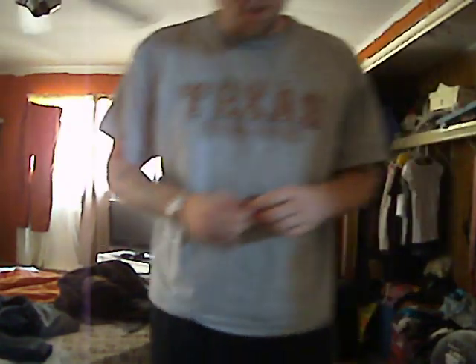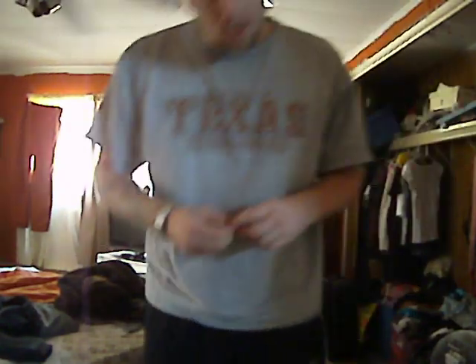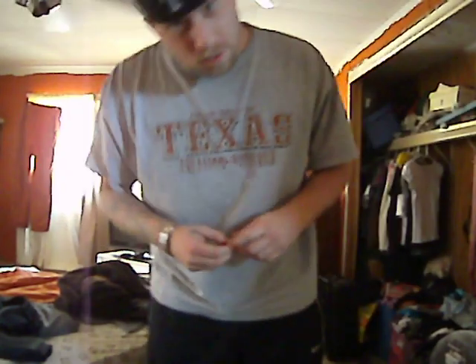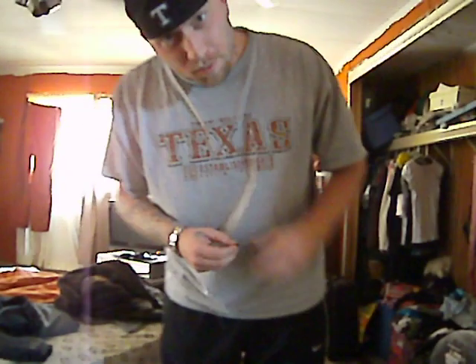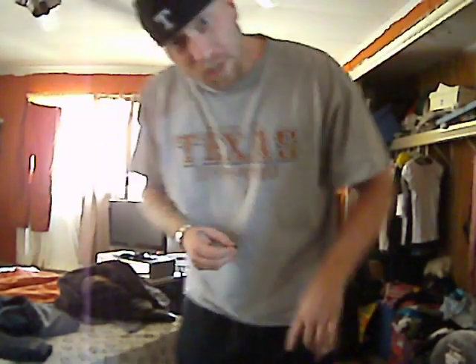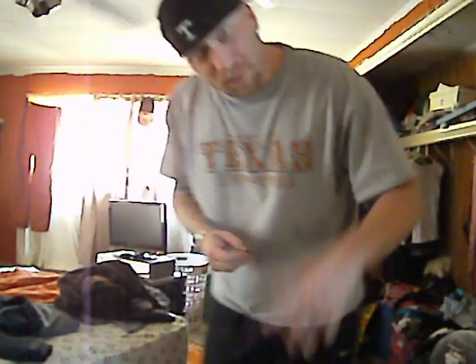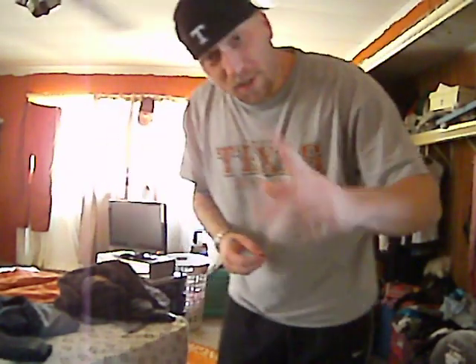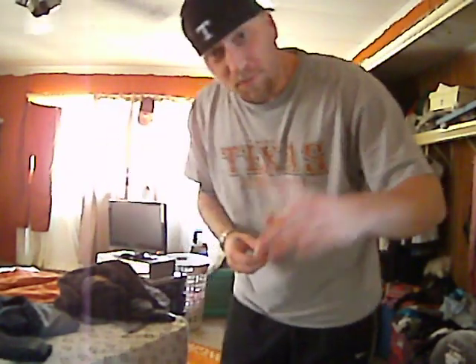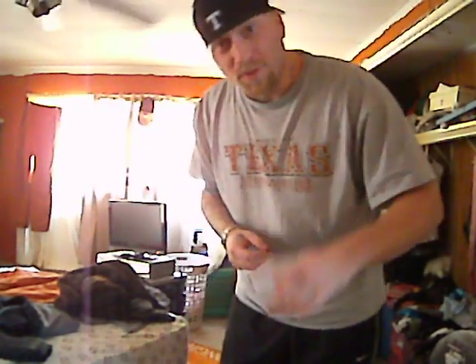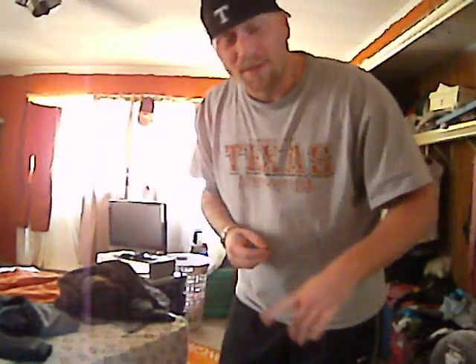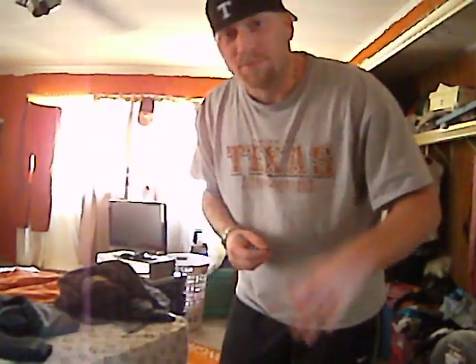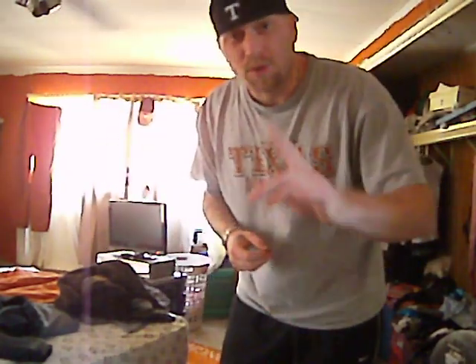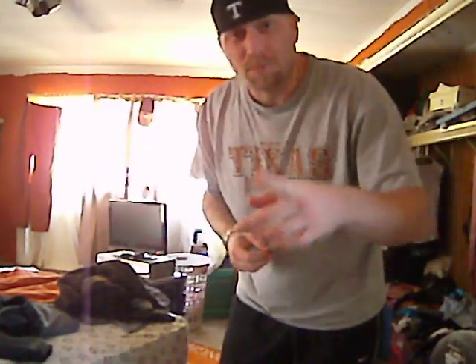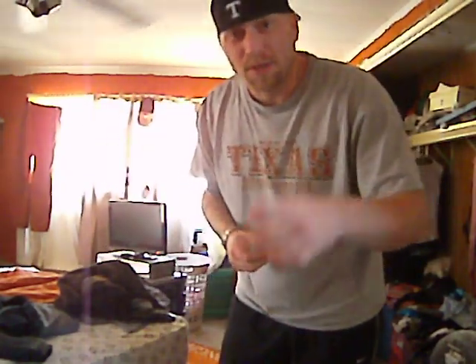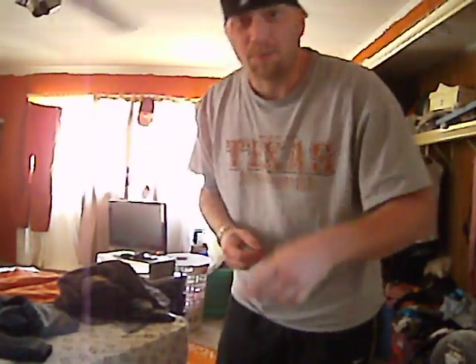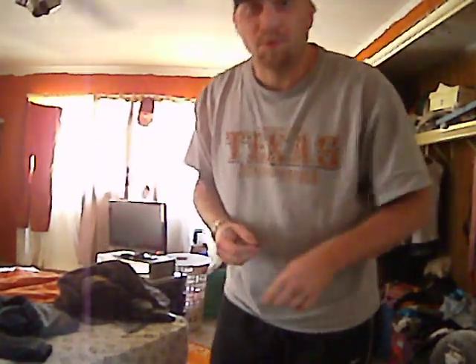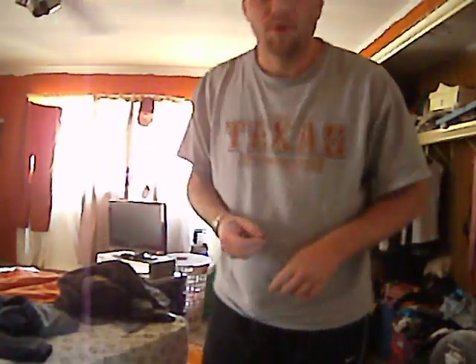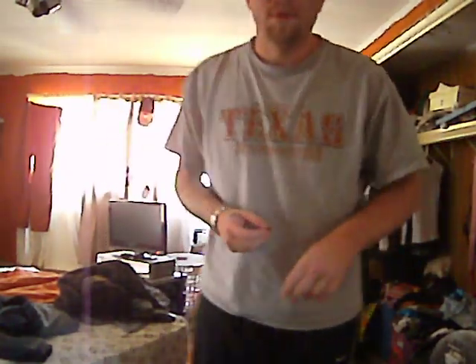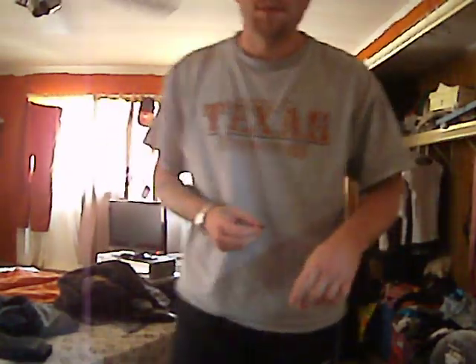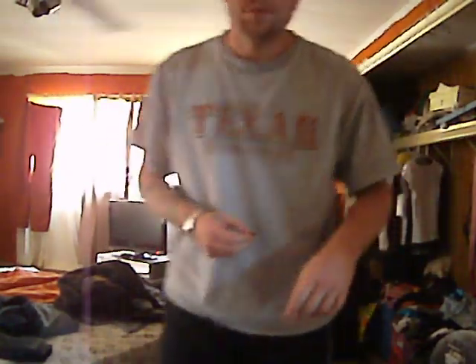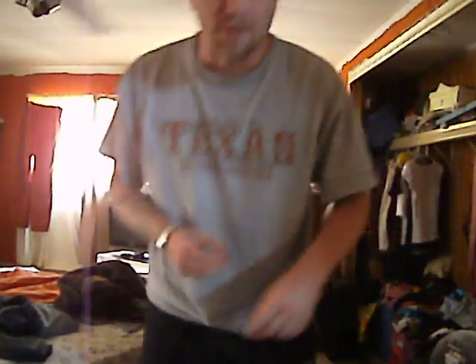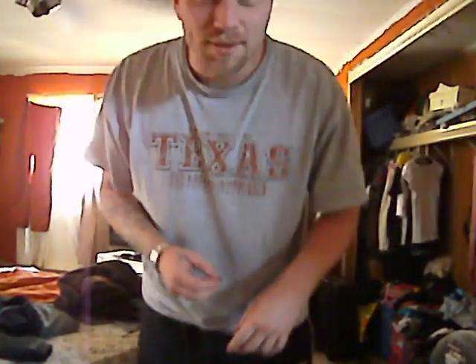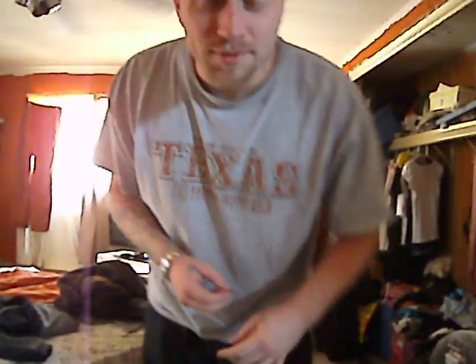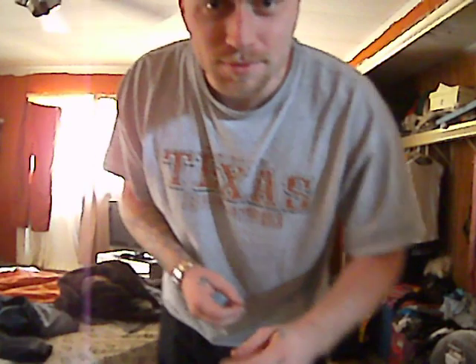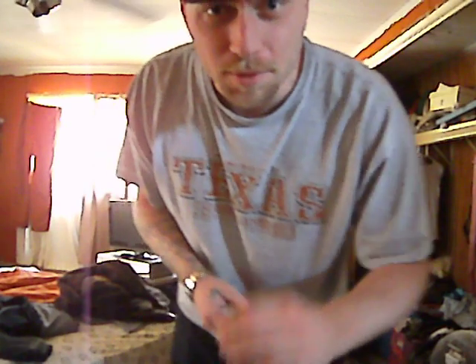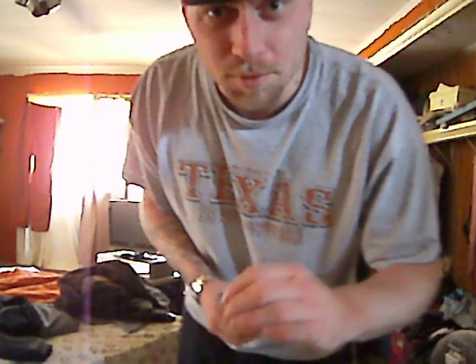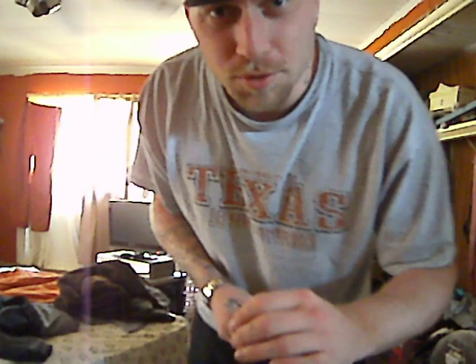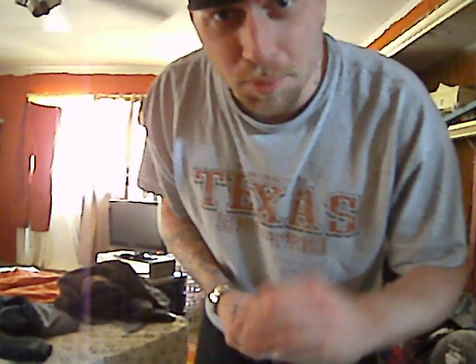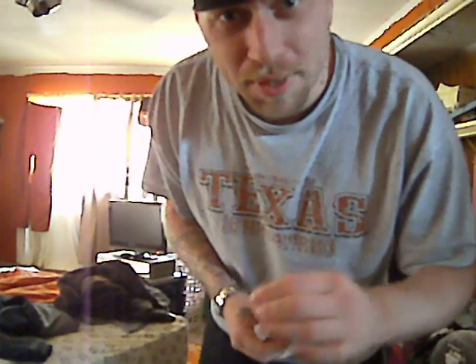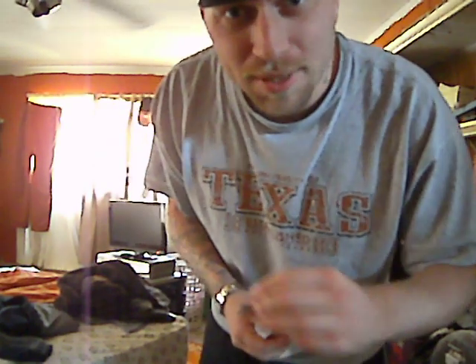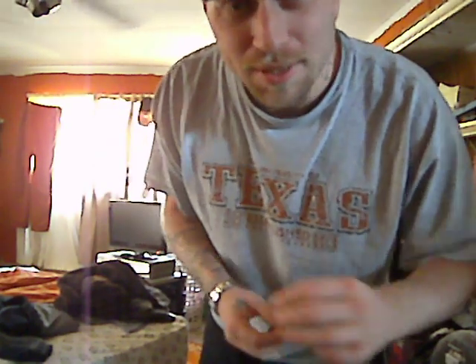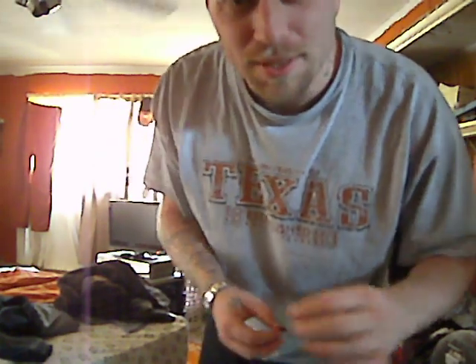Hey everybody, my name is Ryan. Welcome back to Poor Boy Magic. Today, I'm going to do a penny levitation.